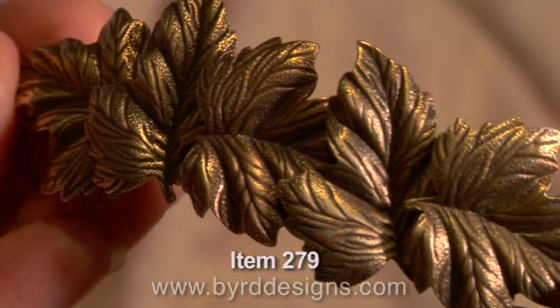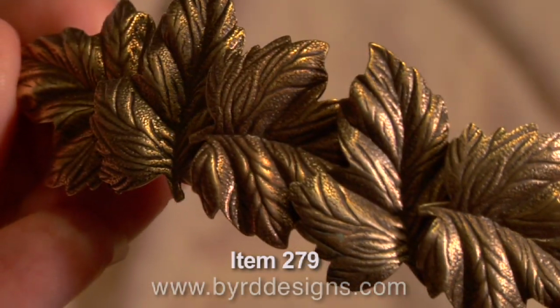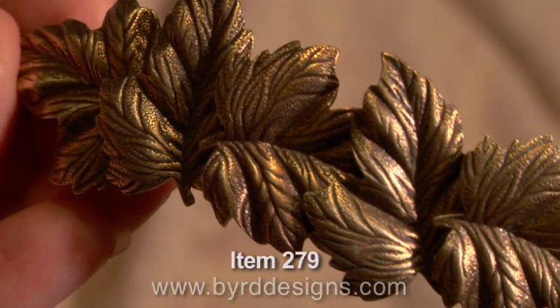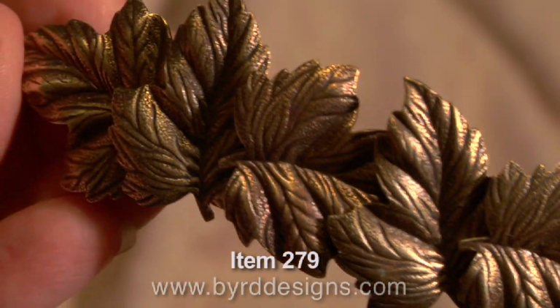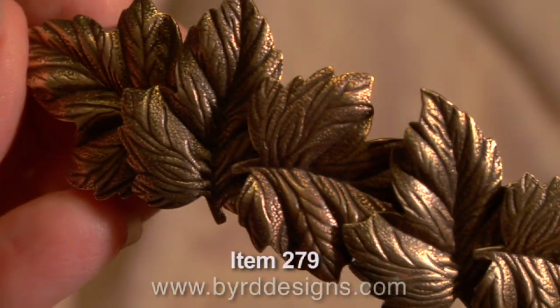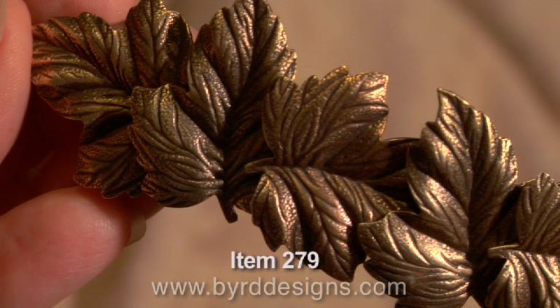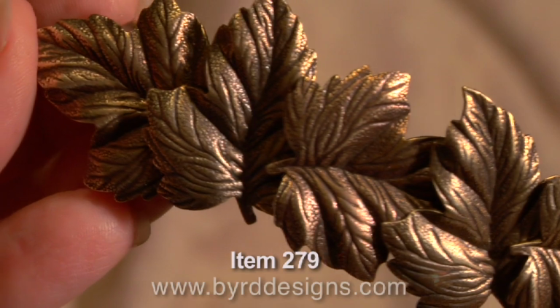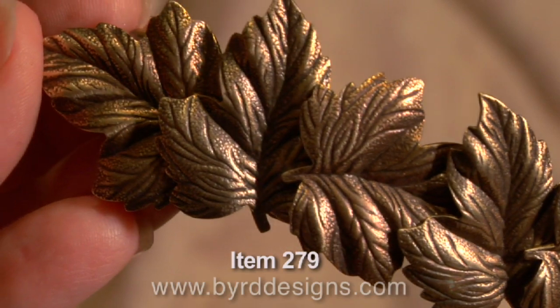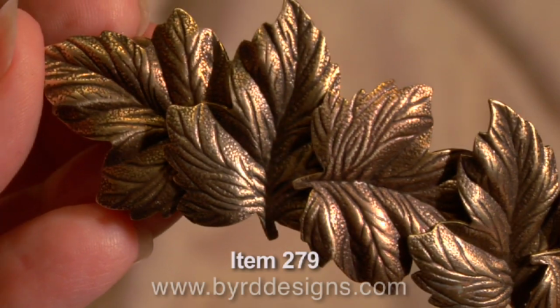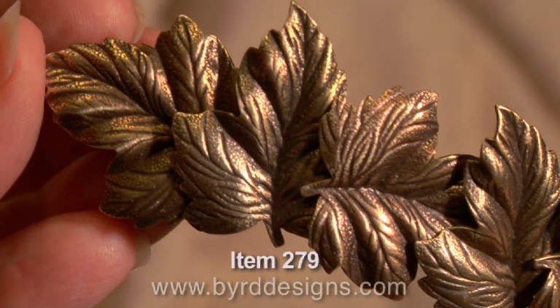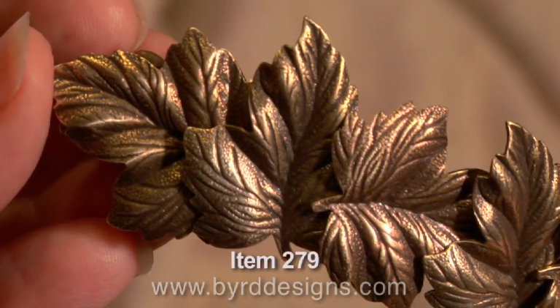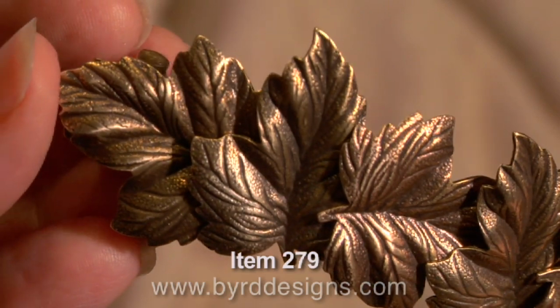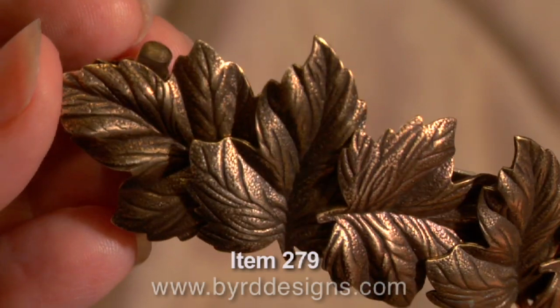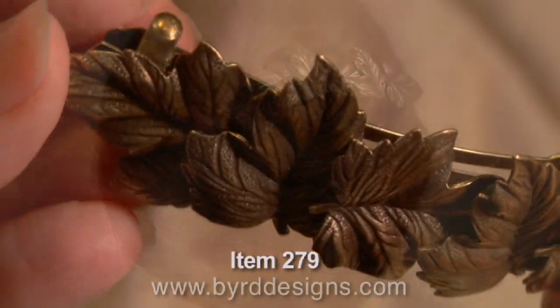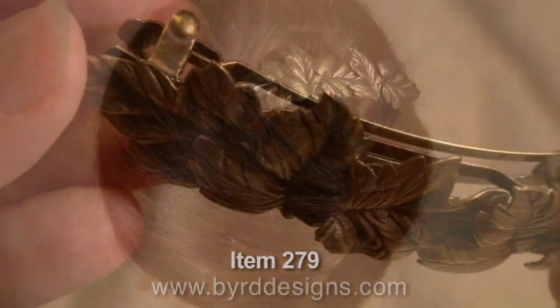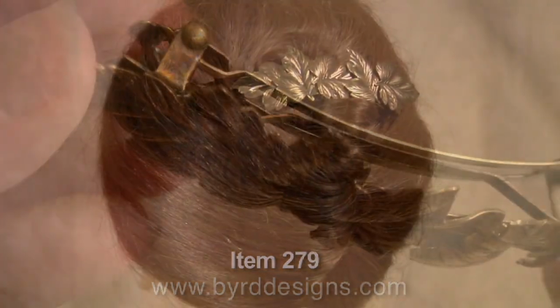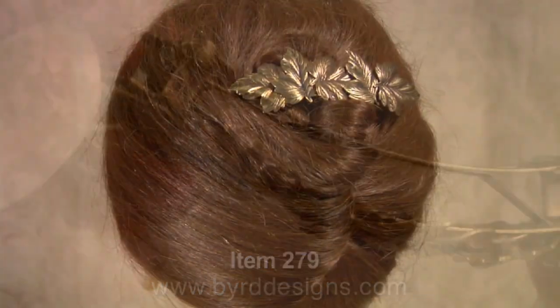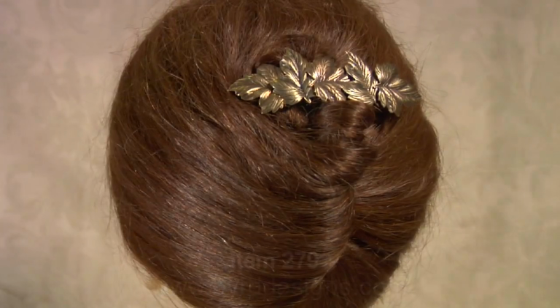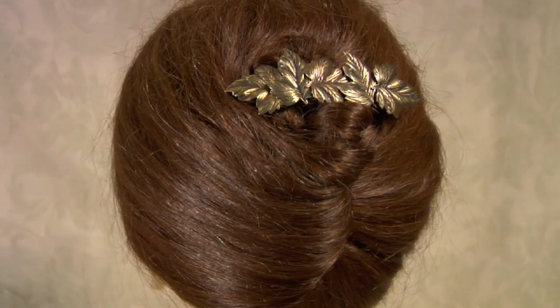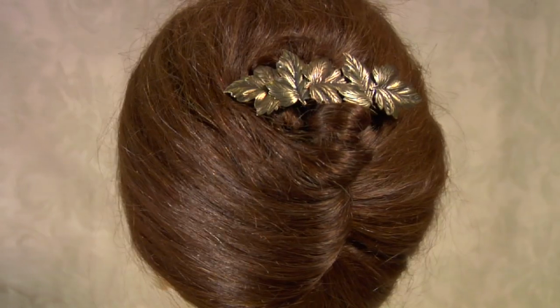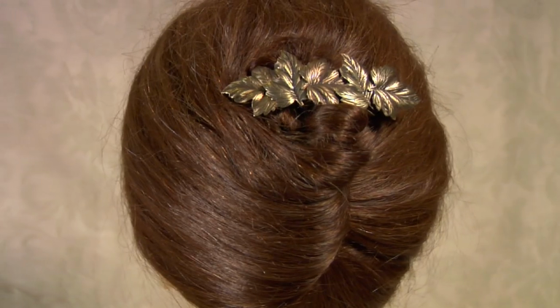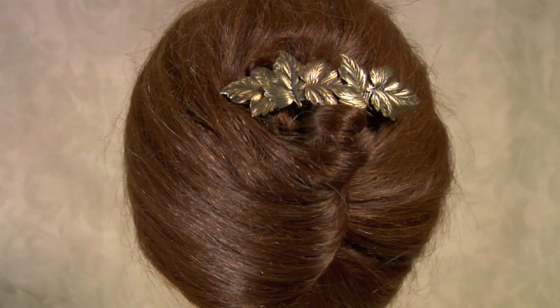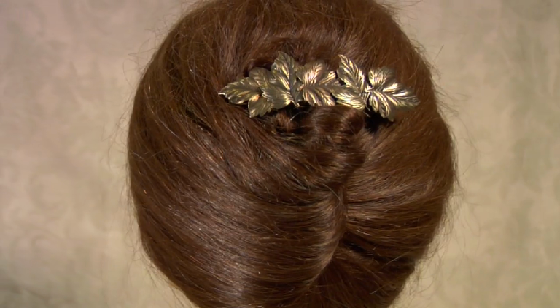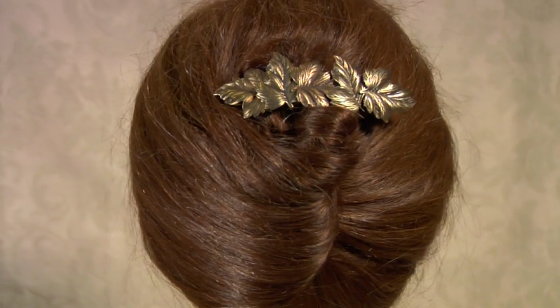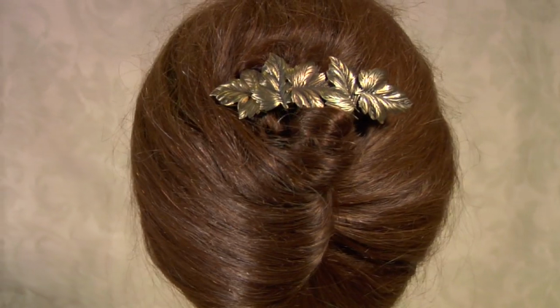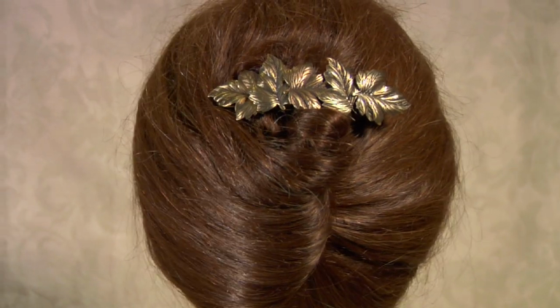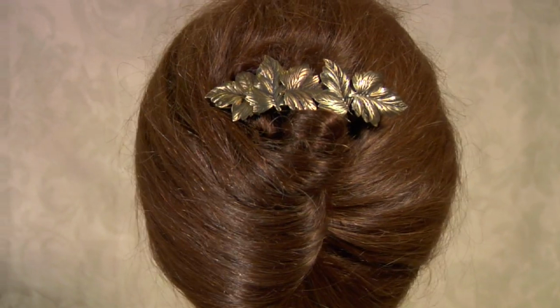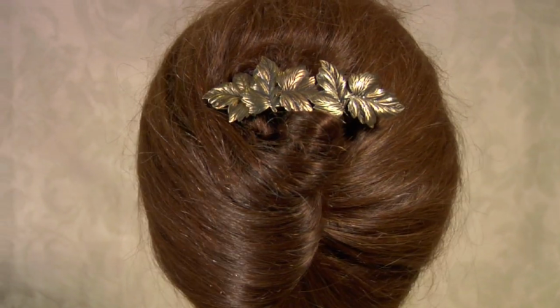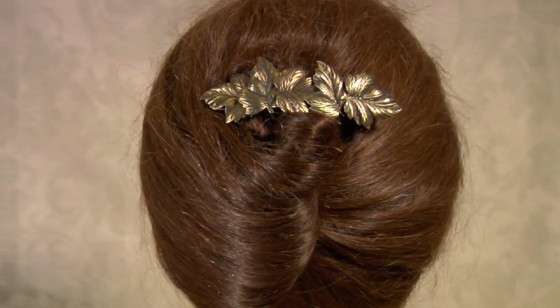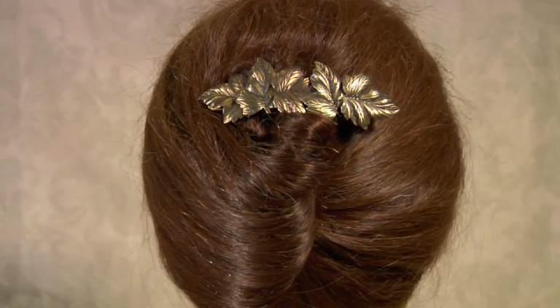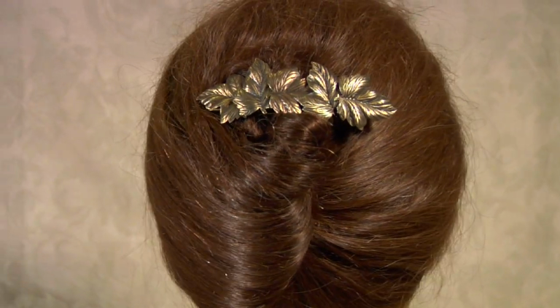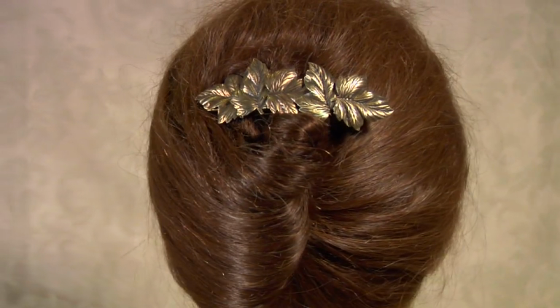Barrettes can be used for all sorts of hair designs. You should go to our website to check out some of our how-to videos.